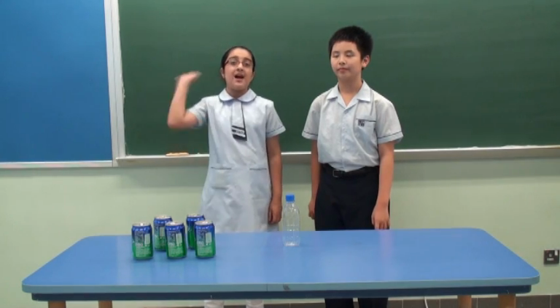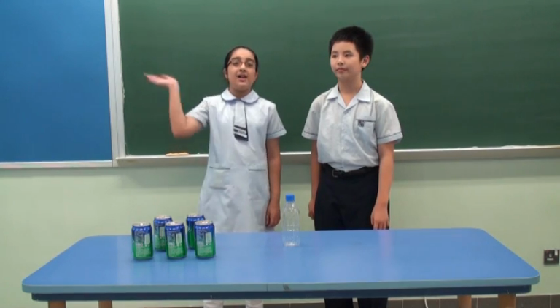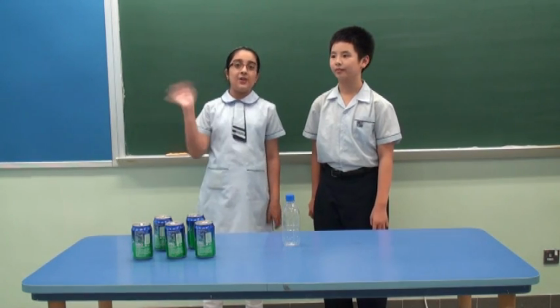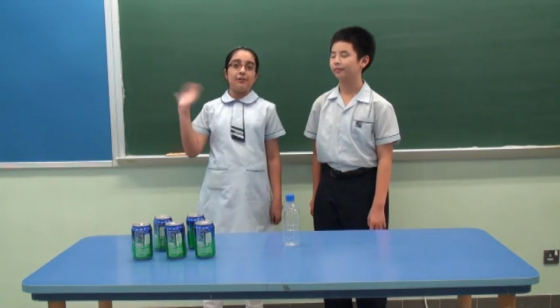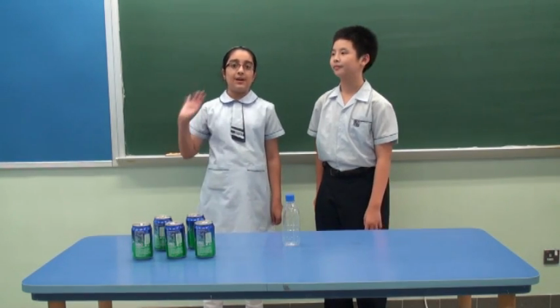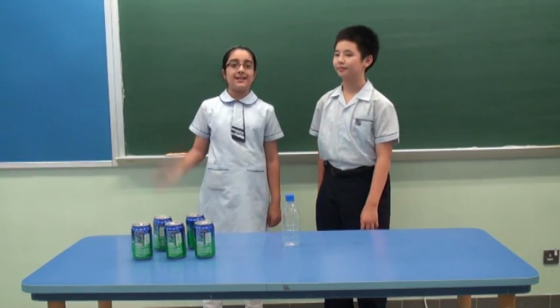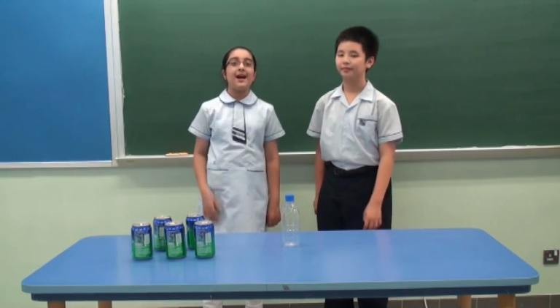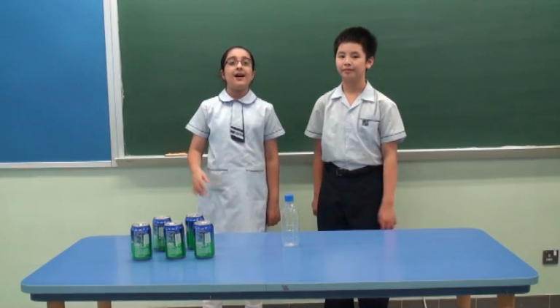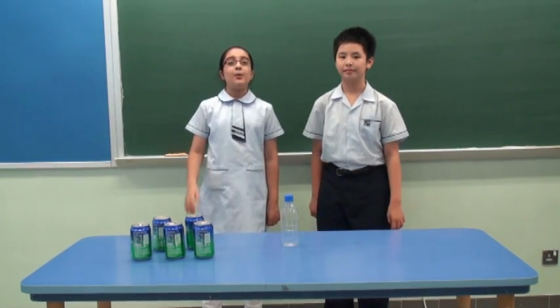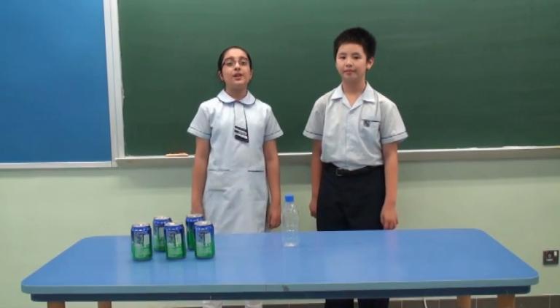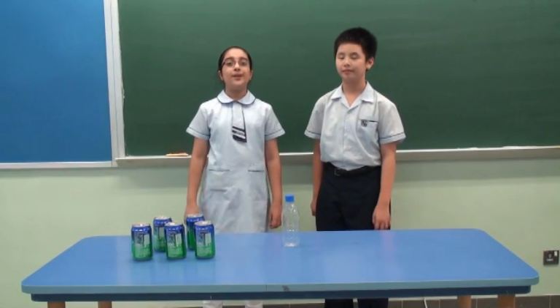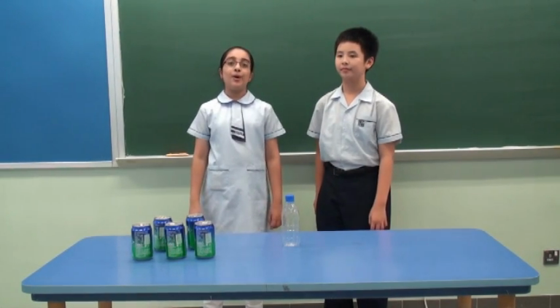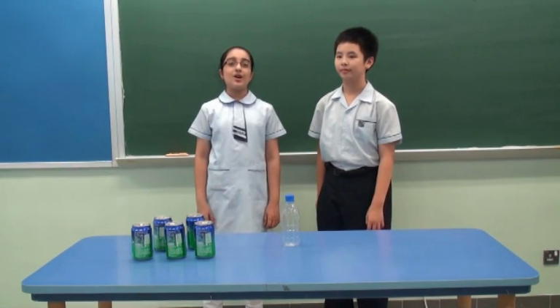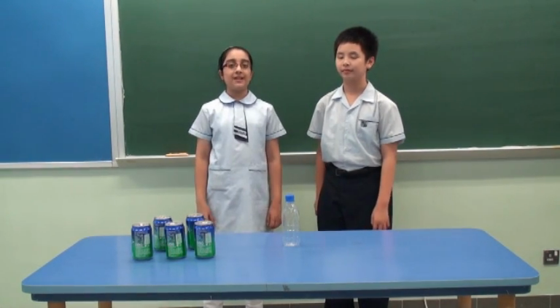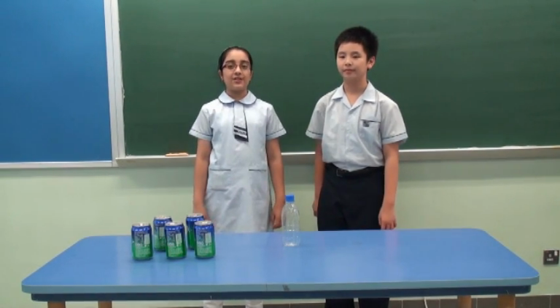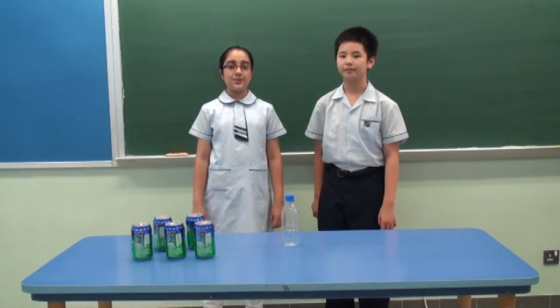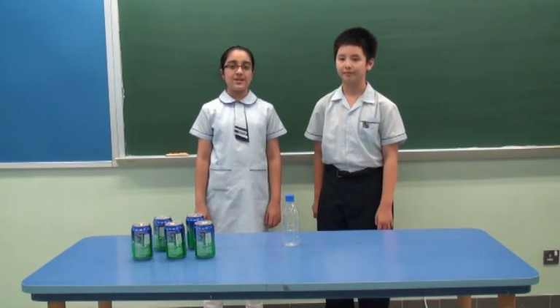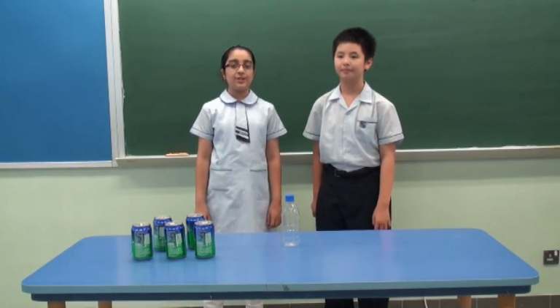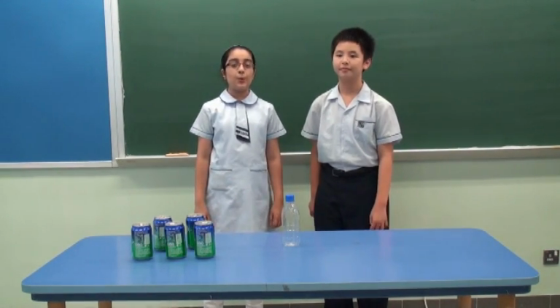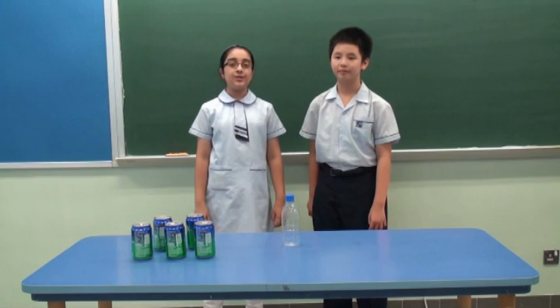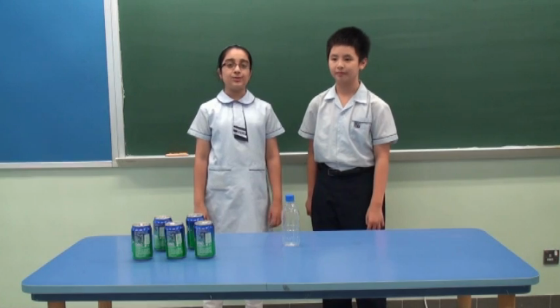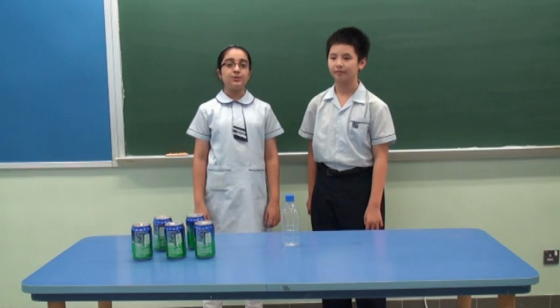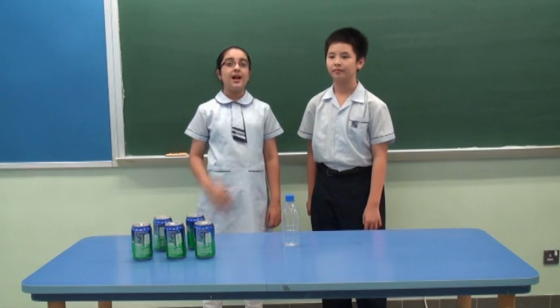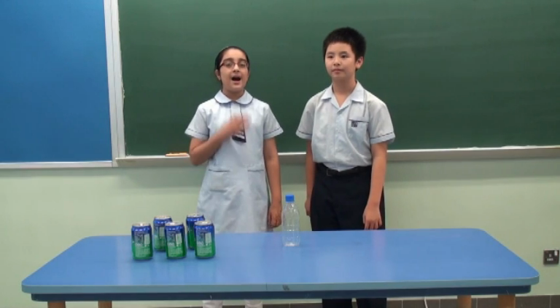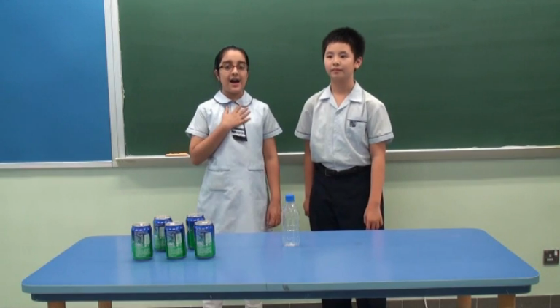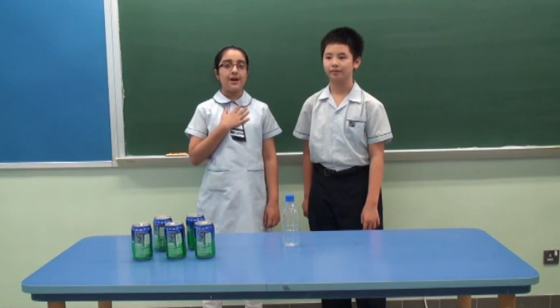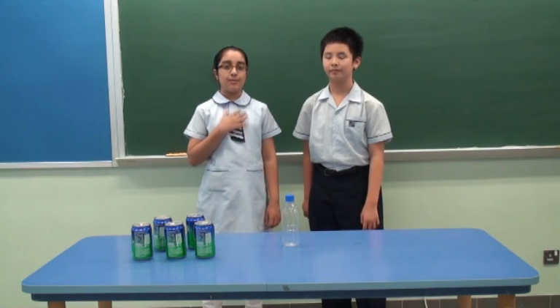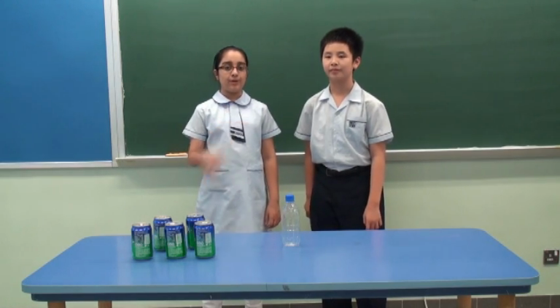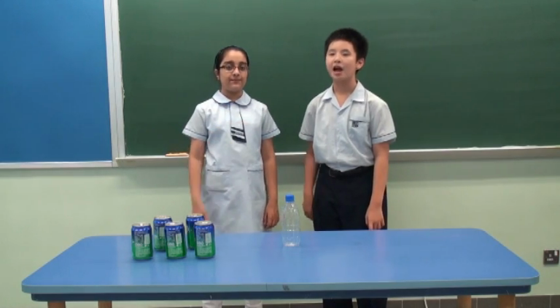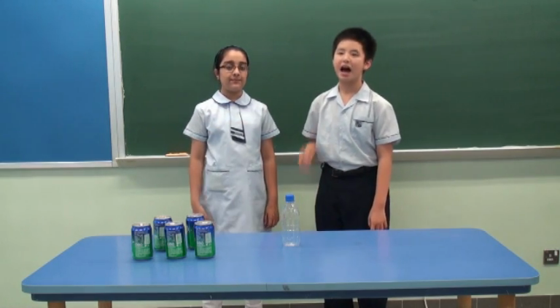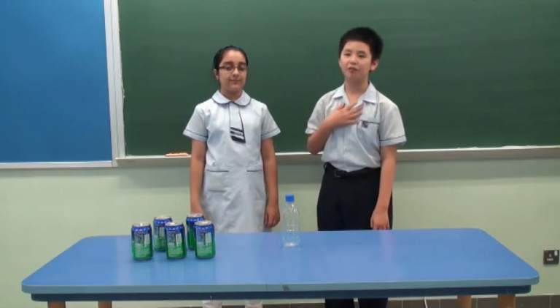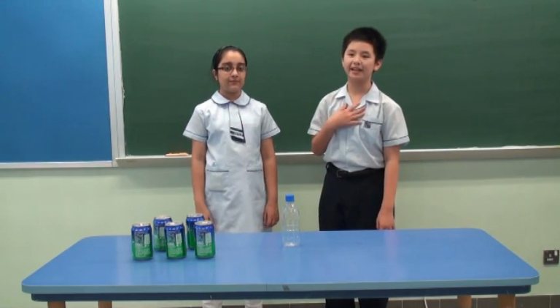Hello, everyone. We are from Hong Kong House Association Watching School. I'm Aiman. I'm Wayne.